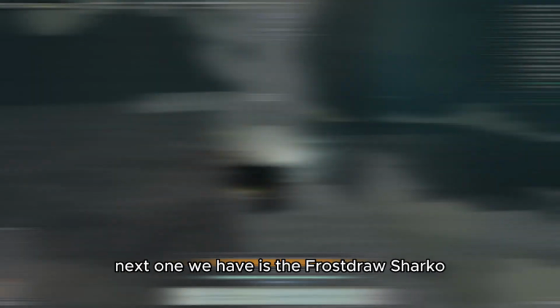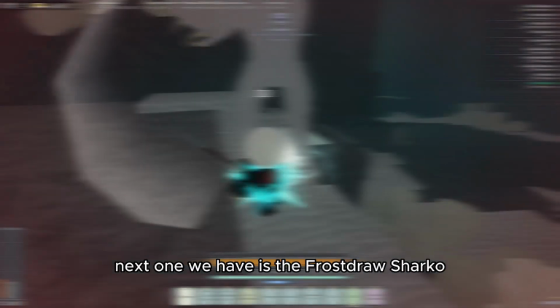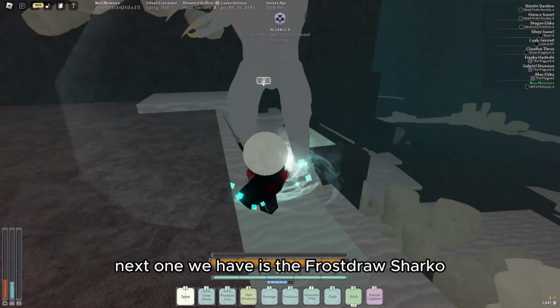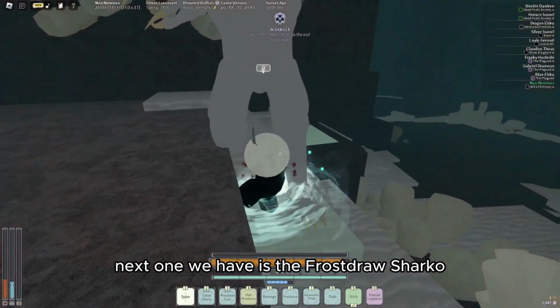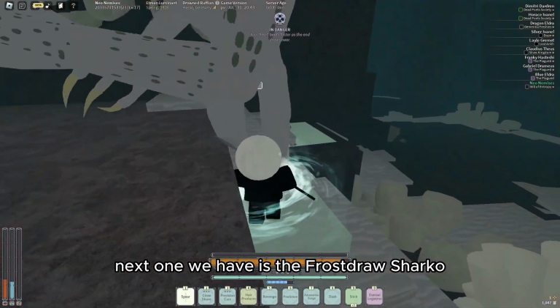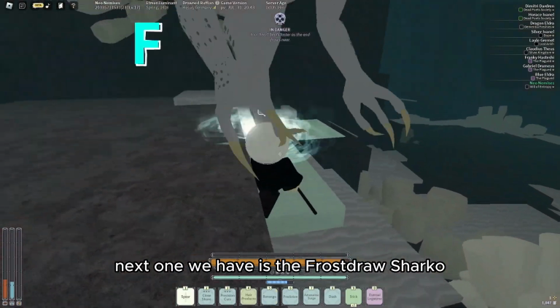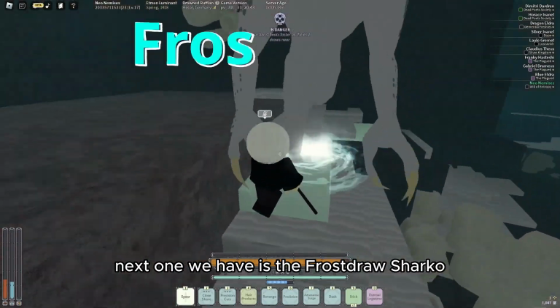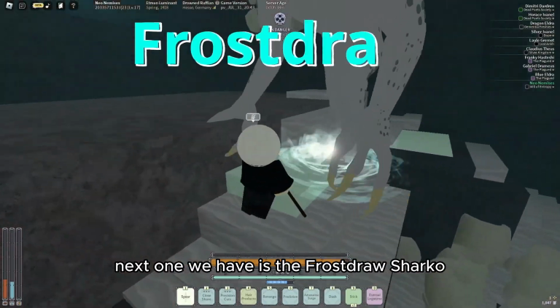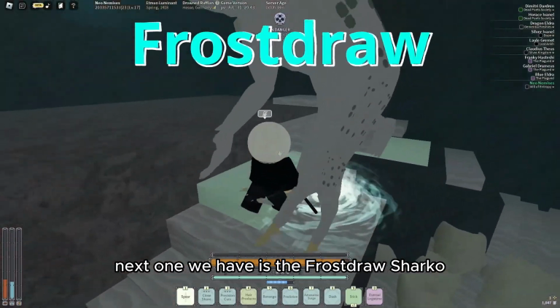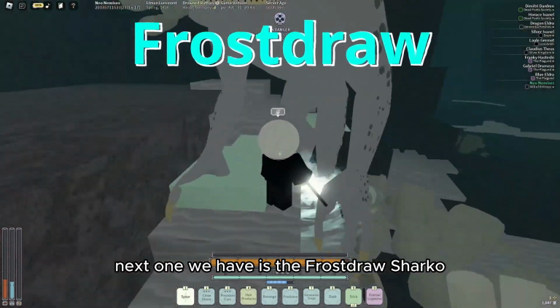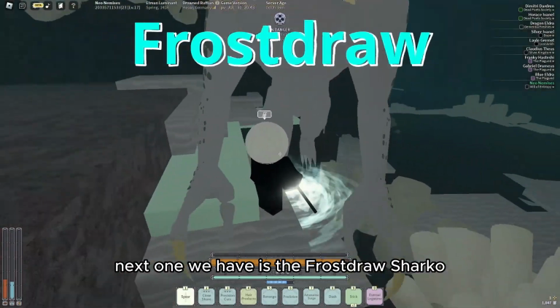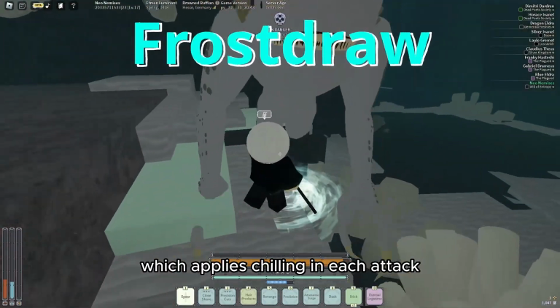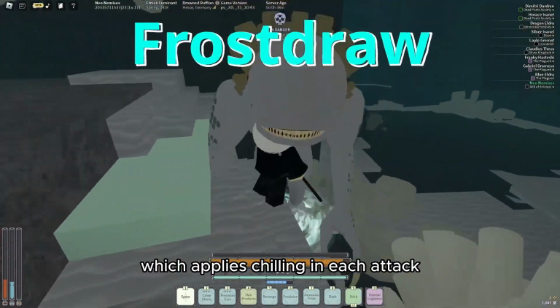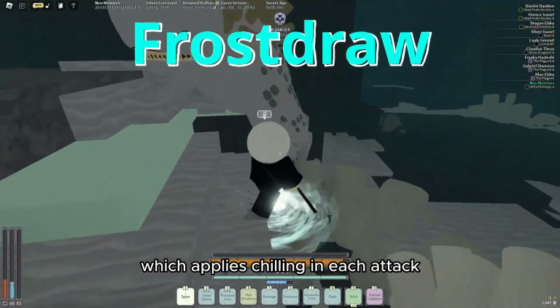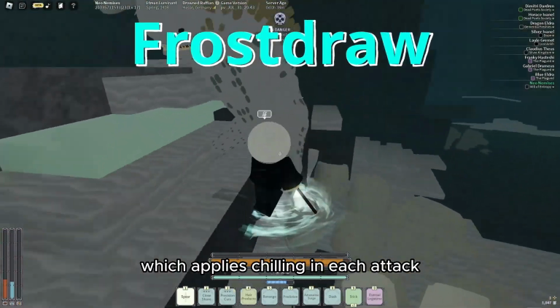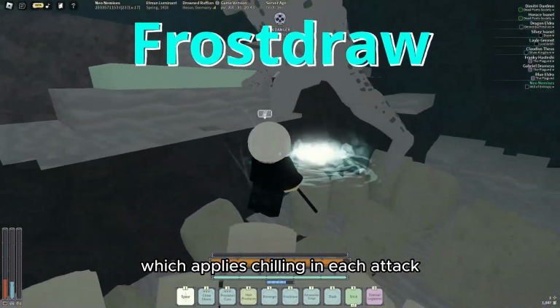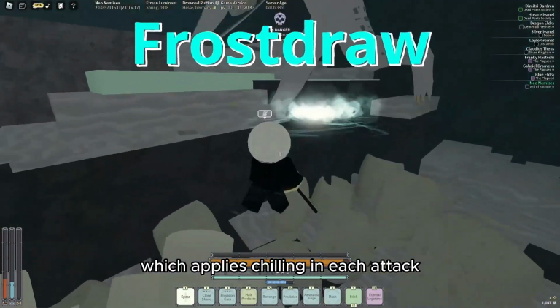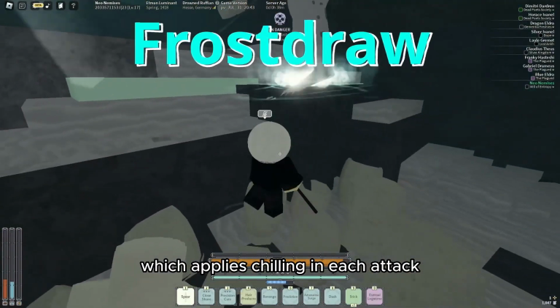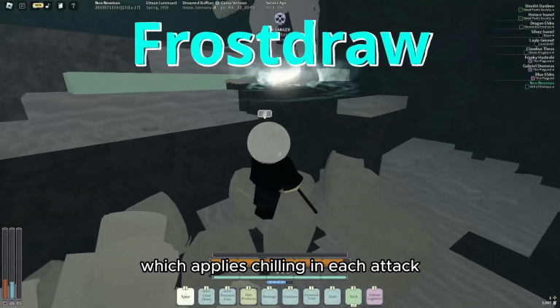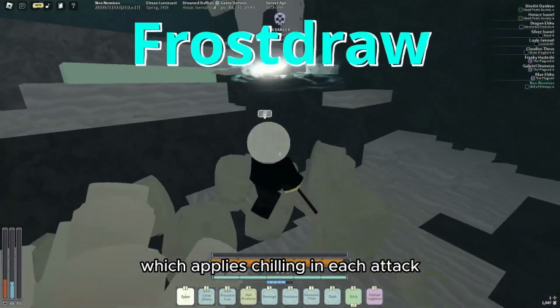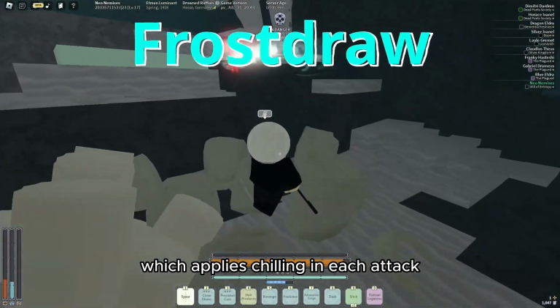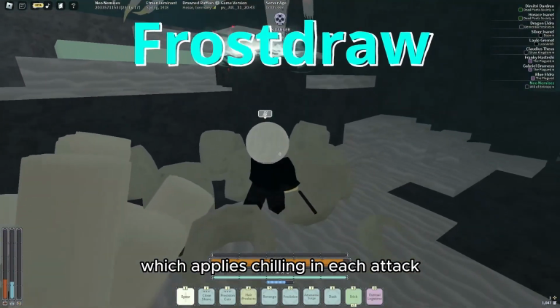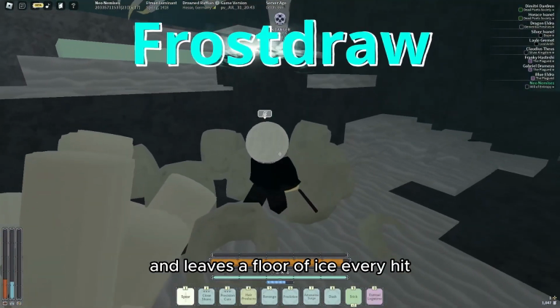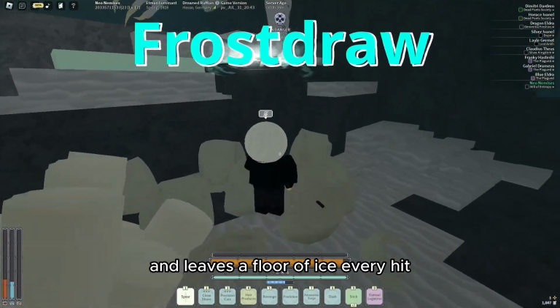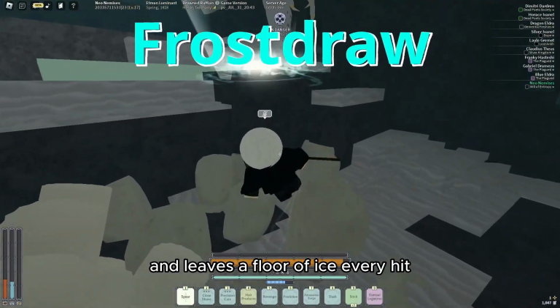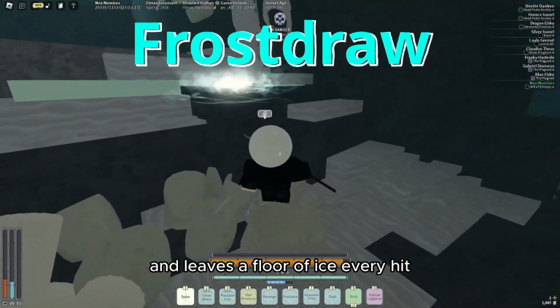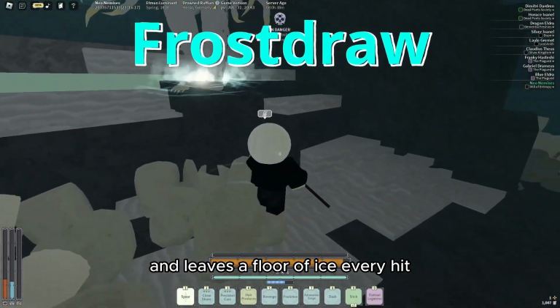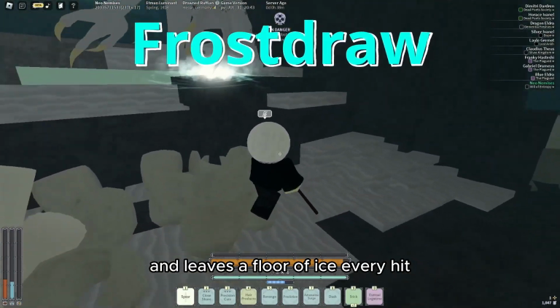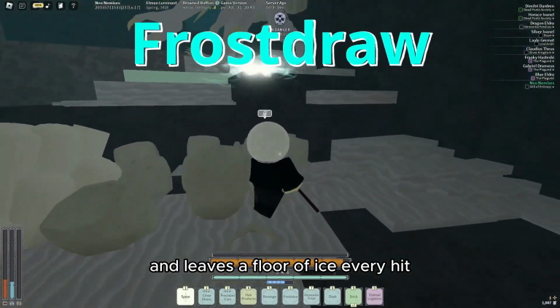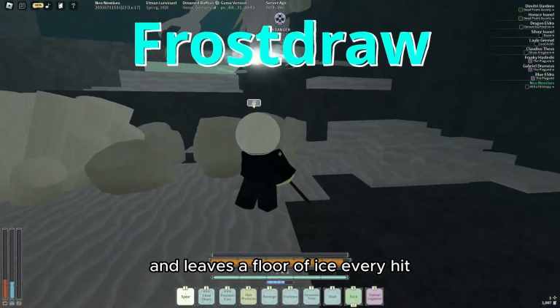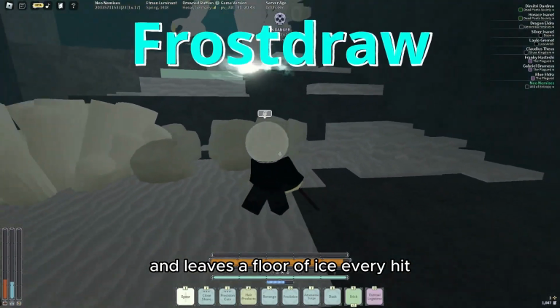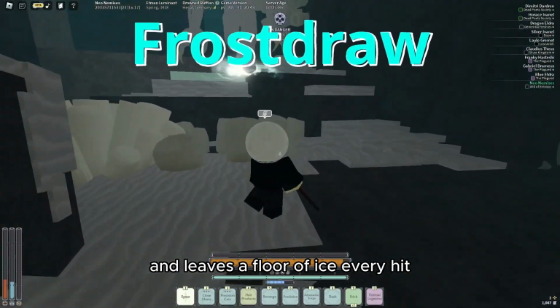Next one we have is the Frost Dust Sharko, which applies chilling on each attack and it leaves a floor of ice every hit. Nothing too special, so moving on.